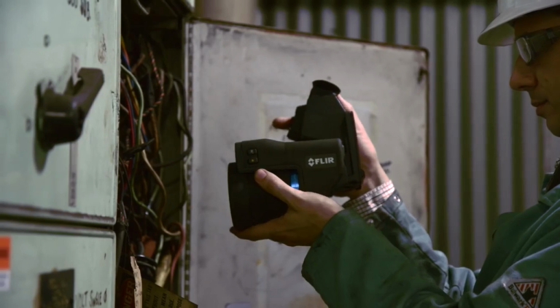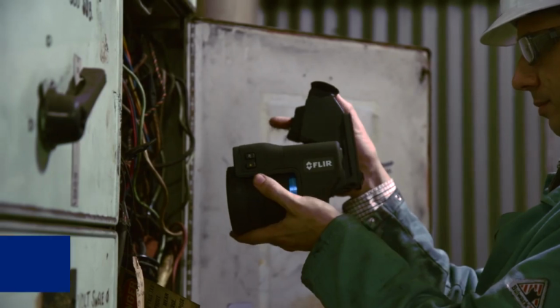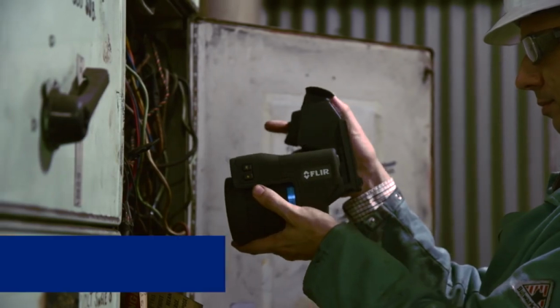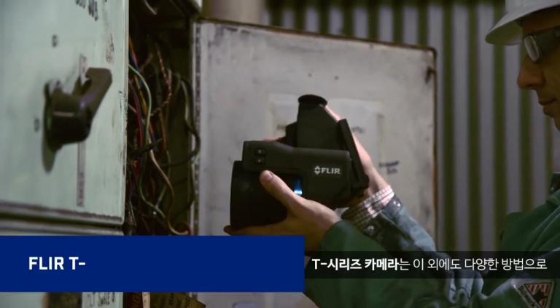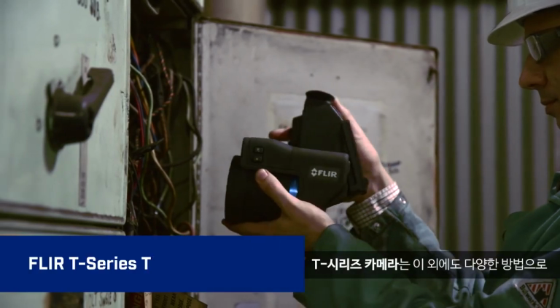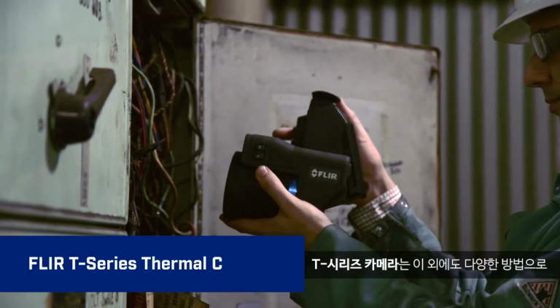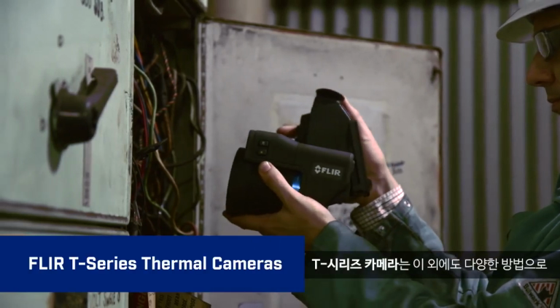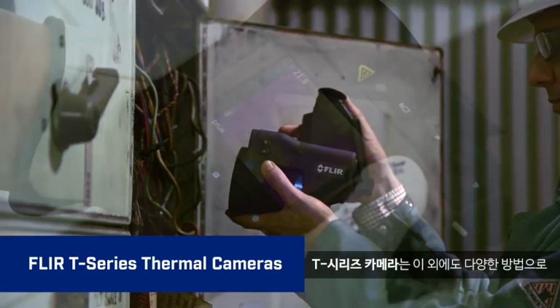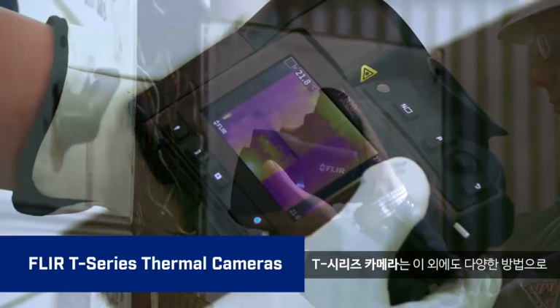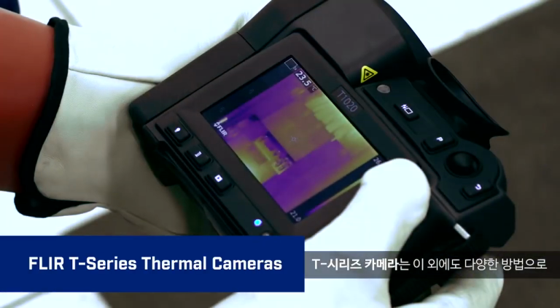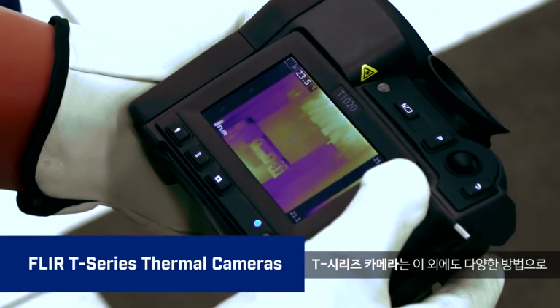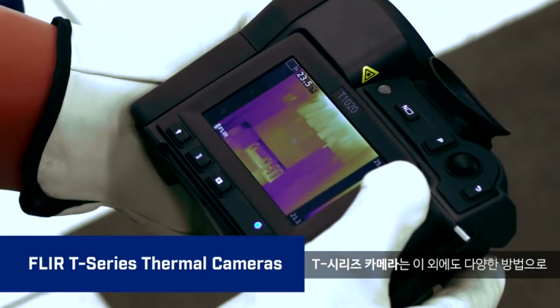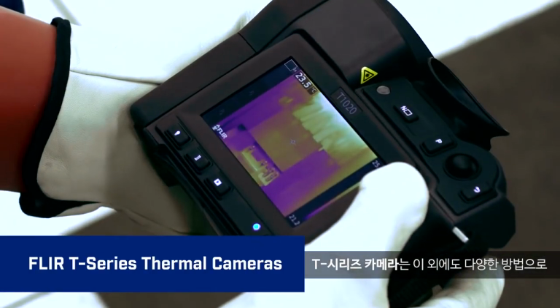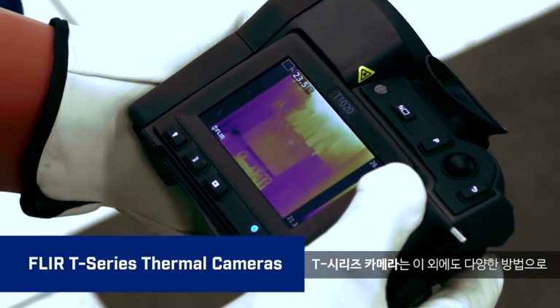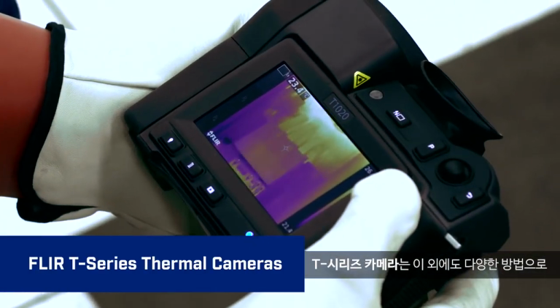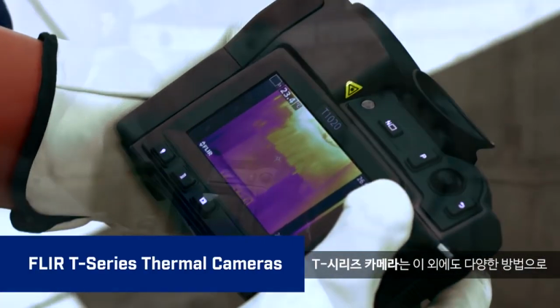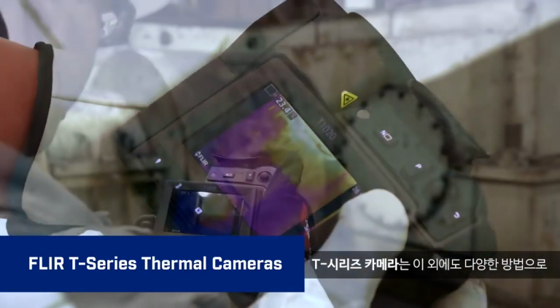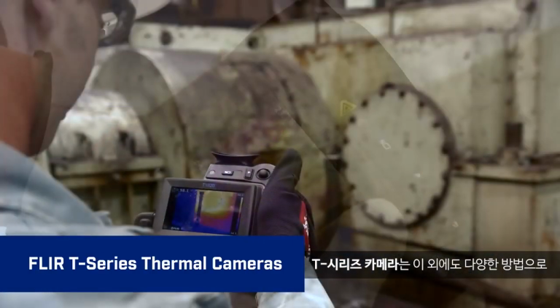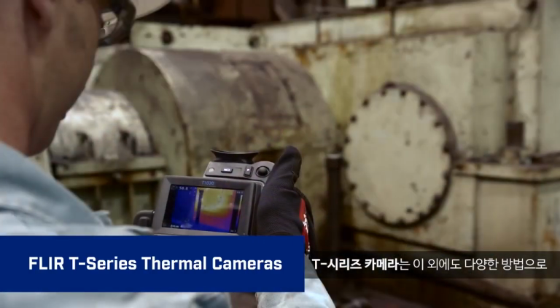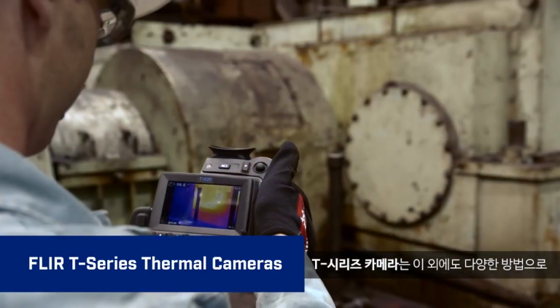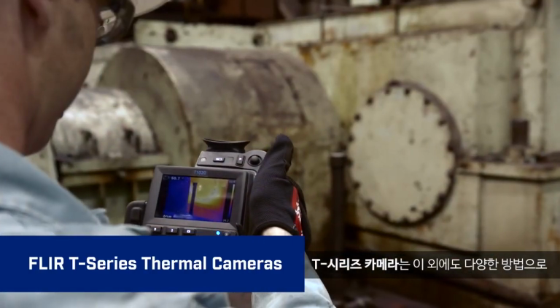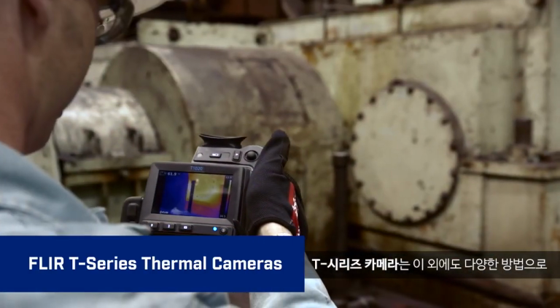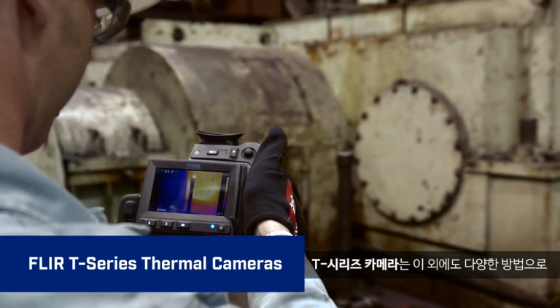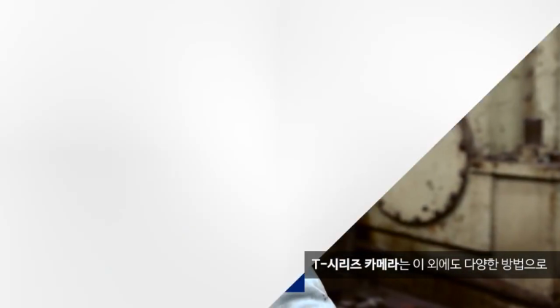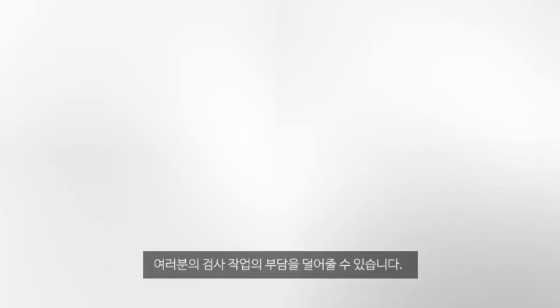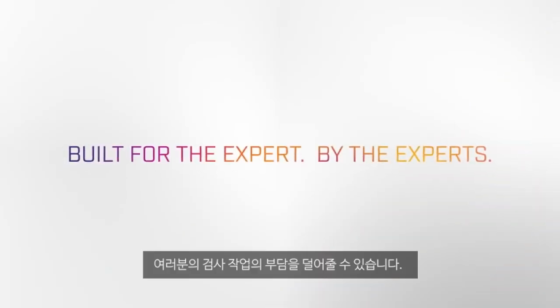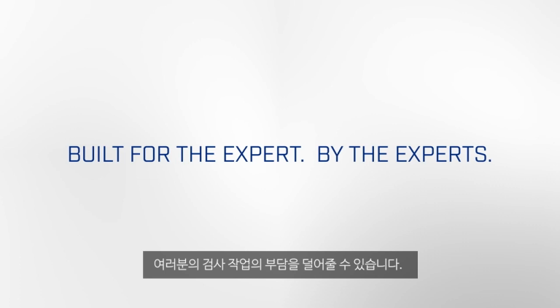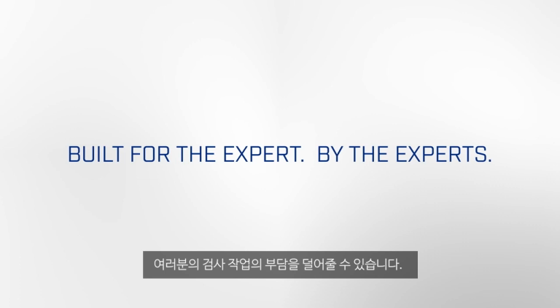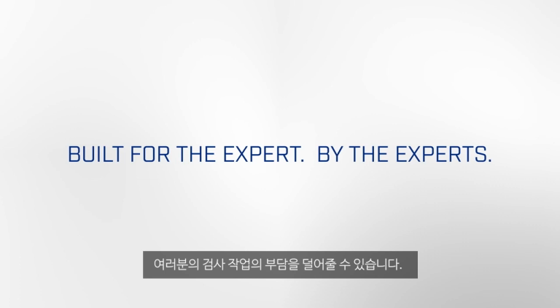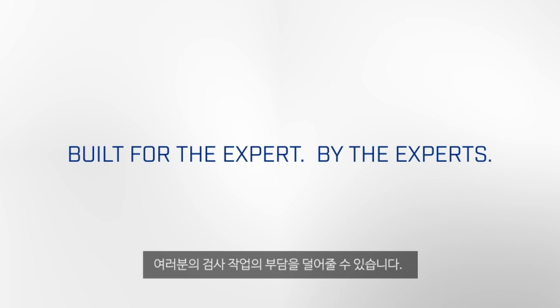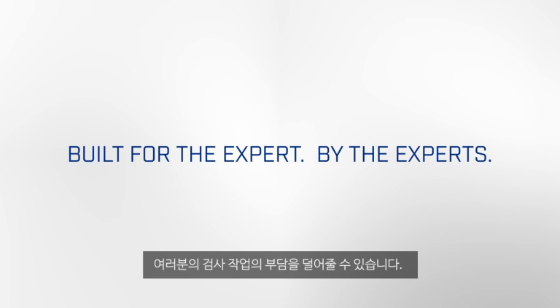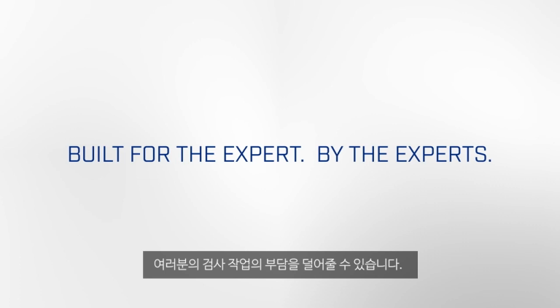Just a few ways T-Series cameras help take the stress out of your busy inspection schedule.